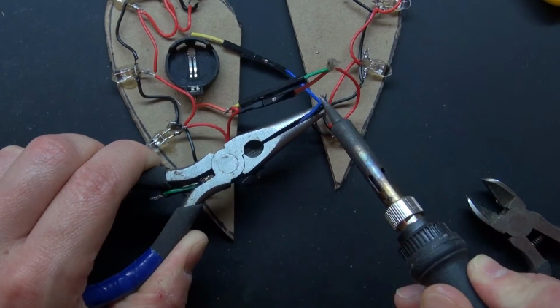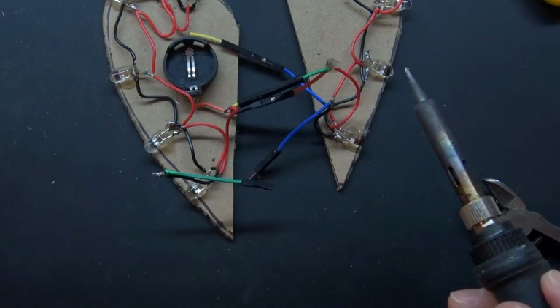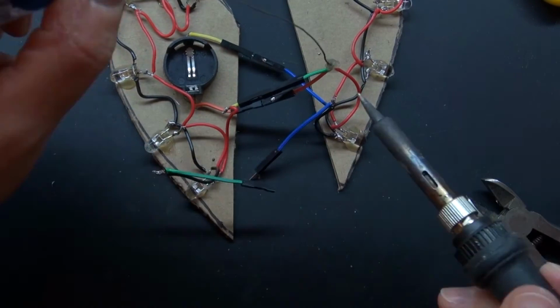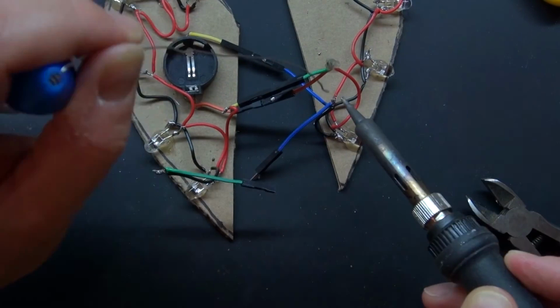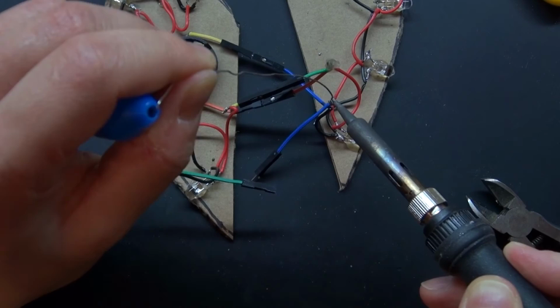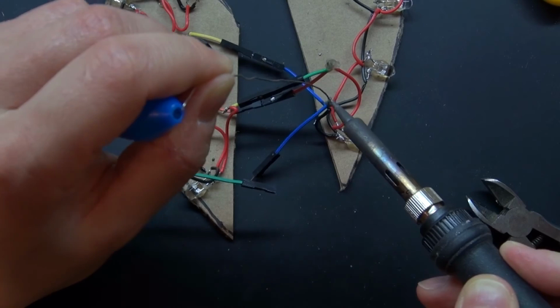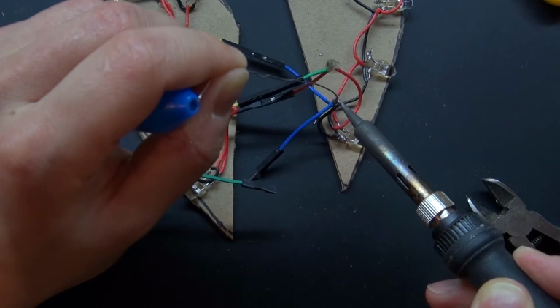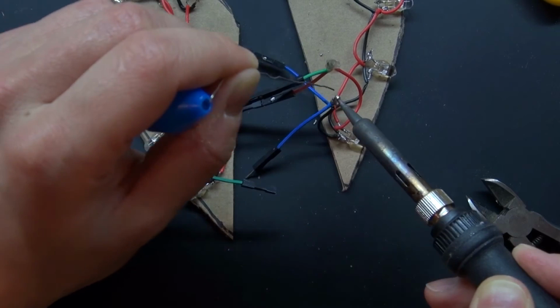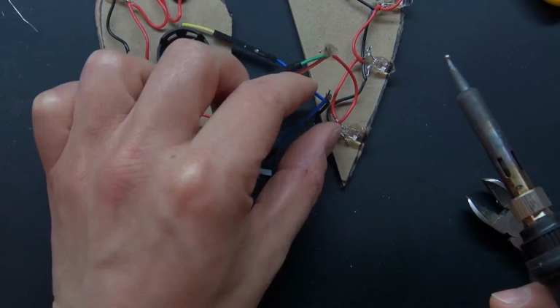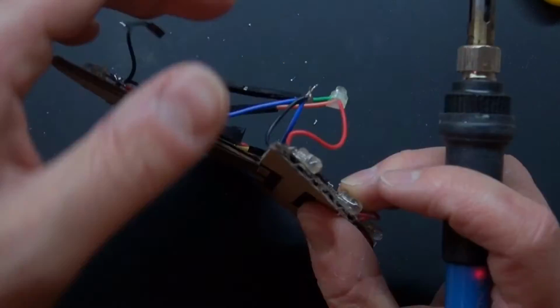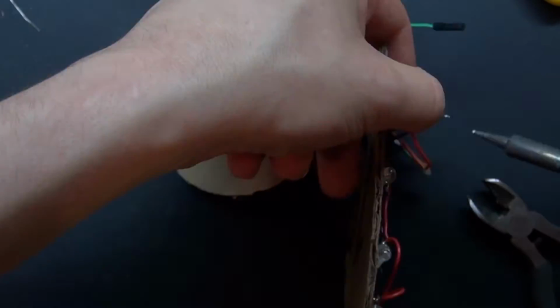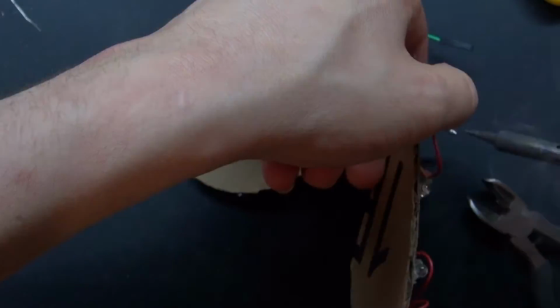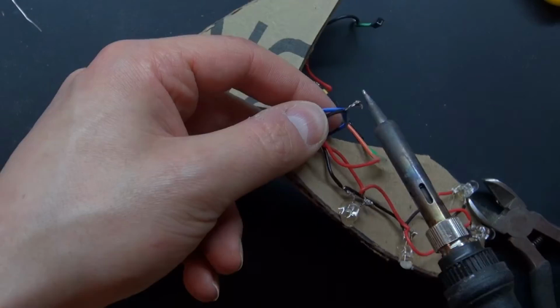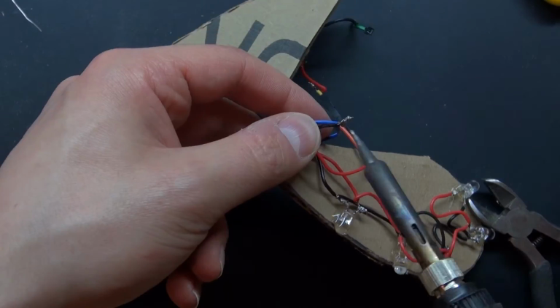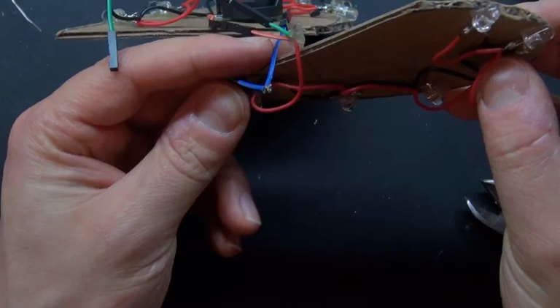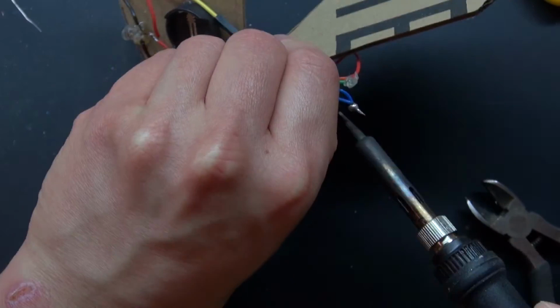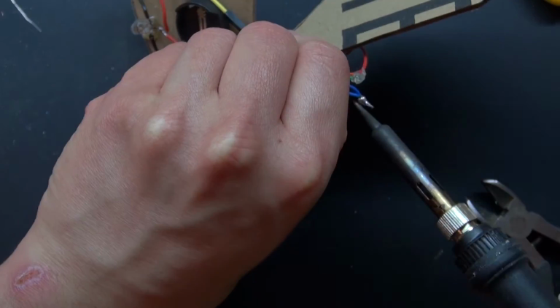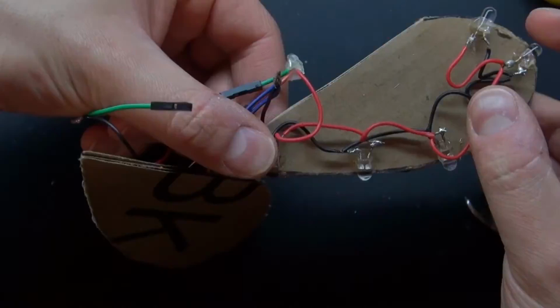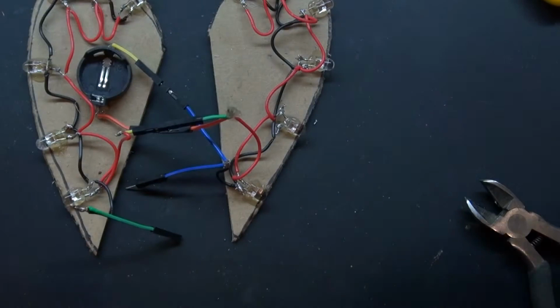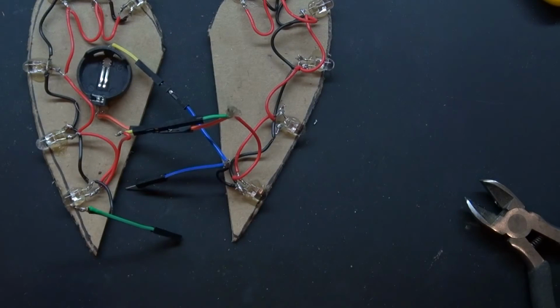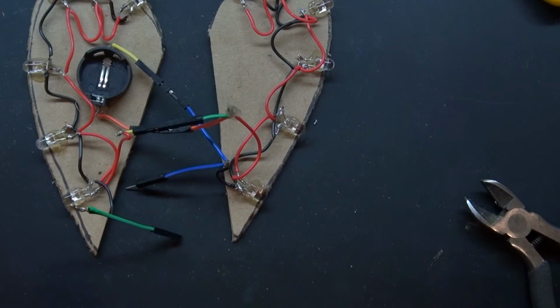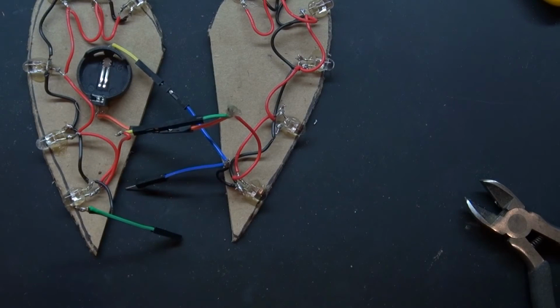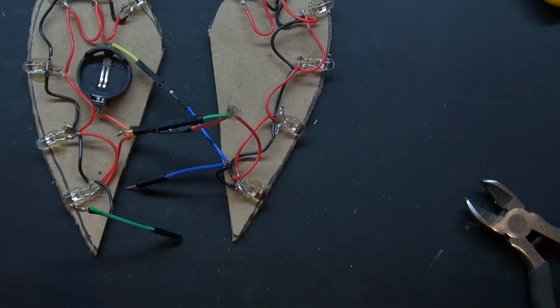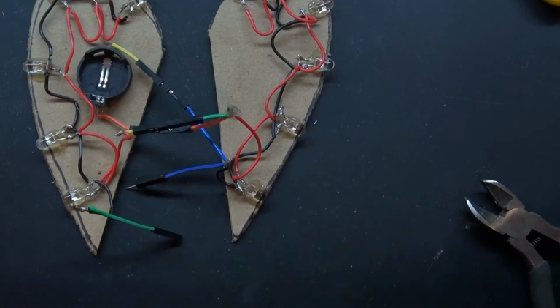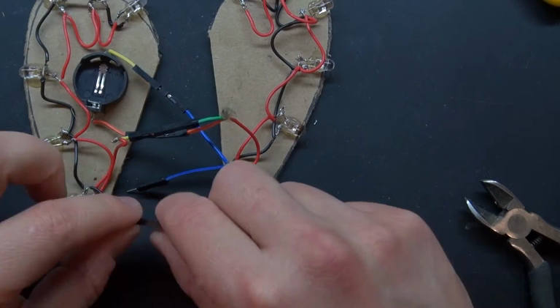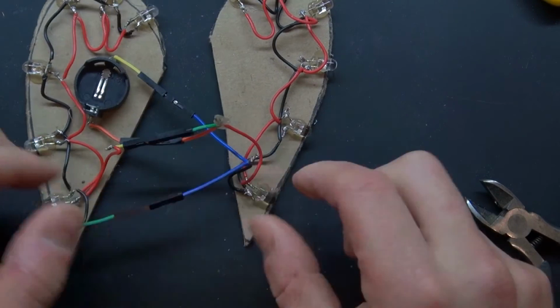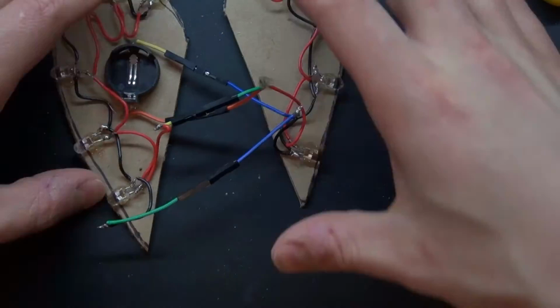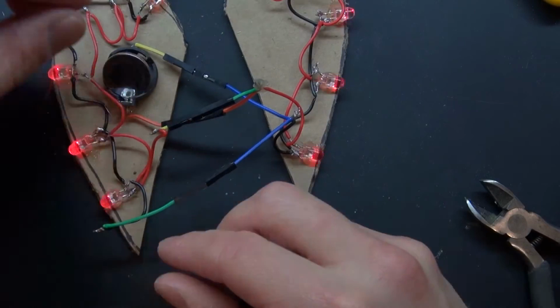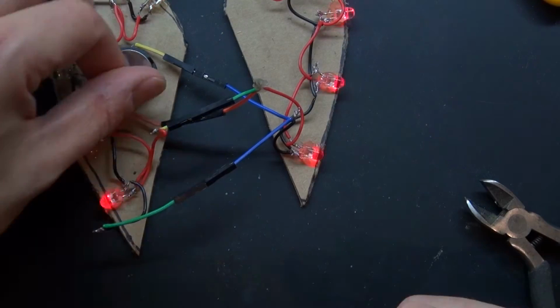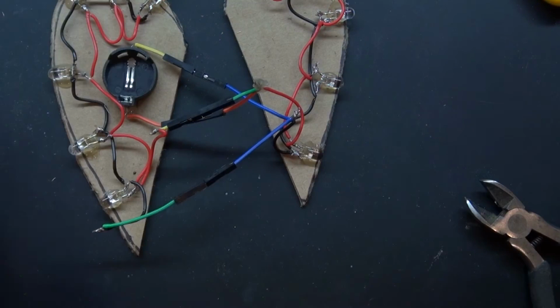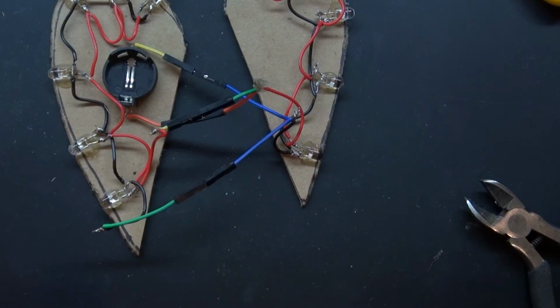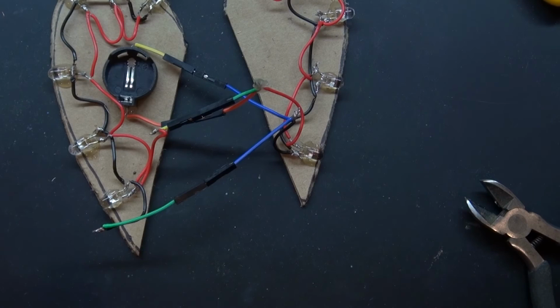Now I'm going to take my button cell battery and plug it in temporarily to see that everything works. And there we go — it all works!